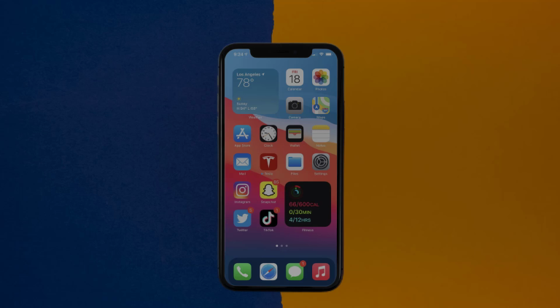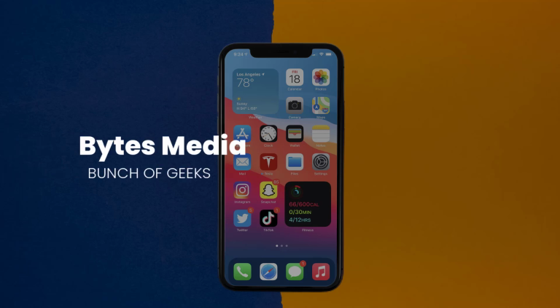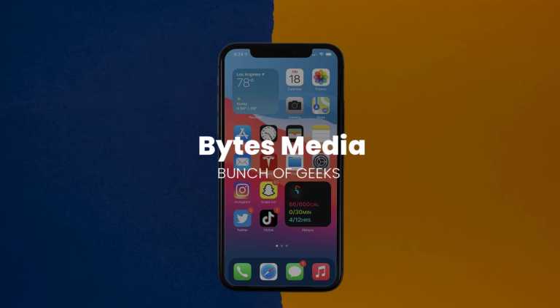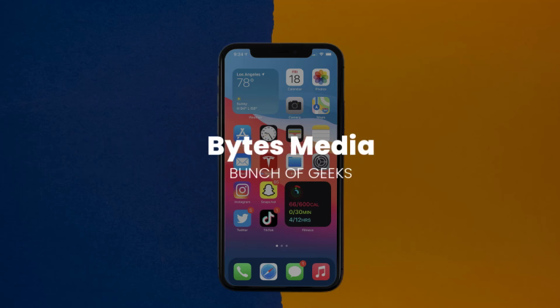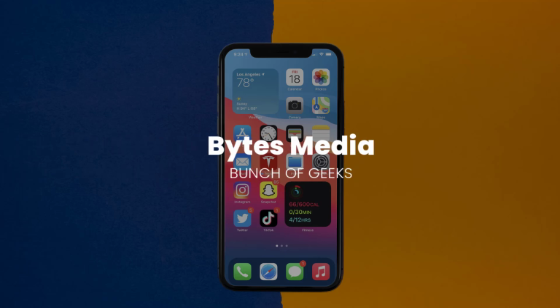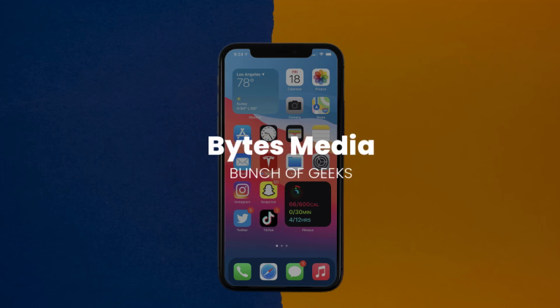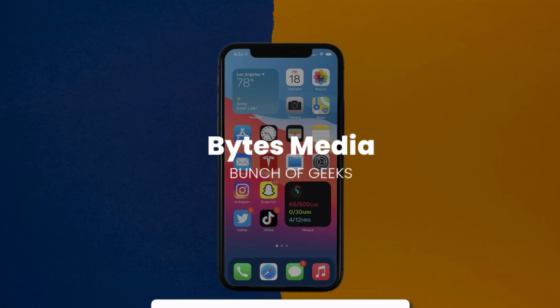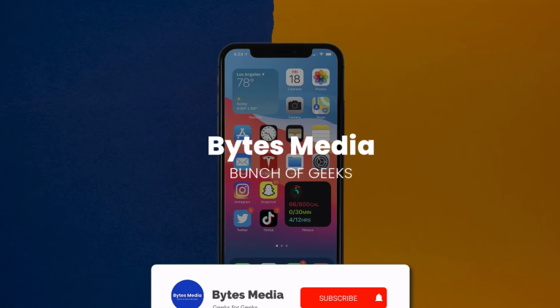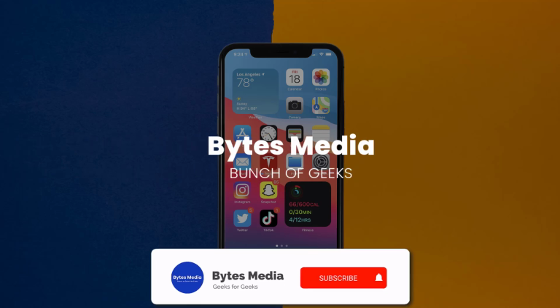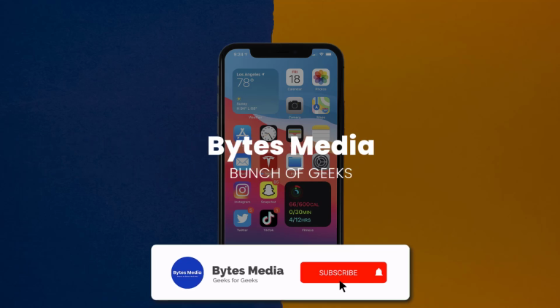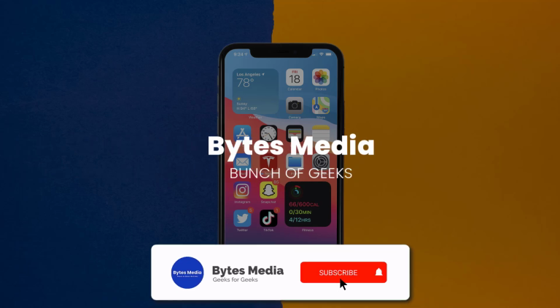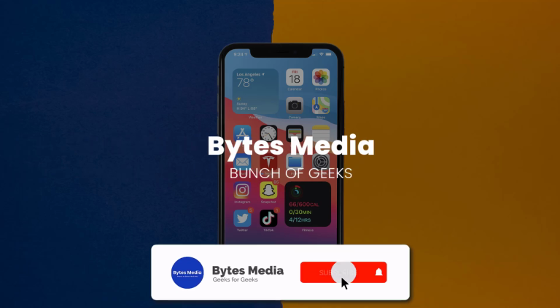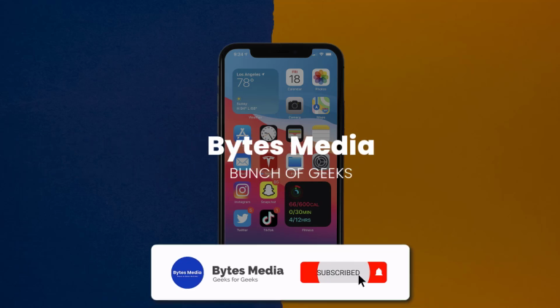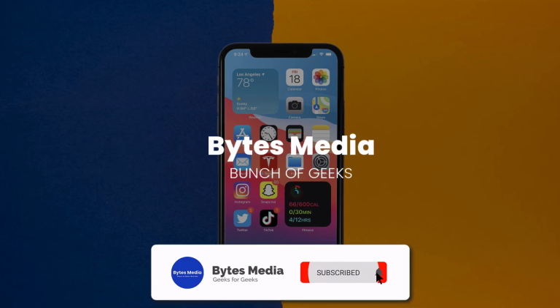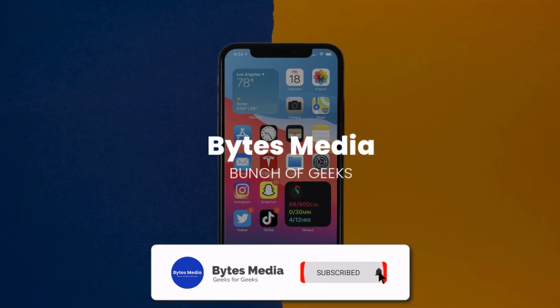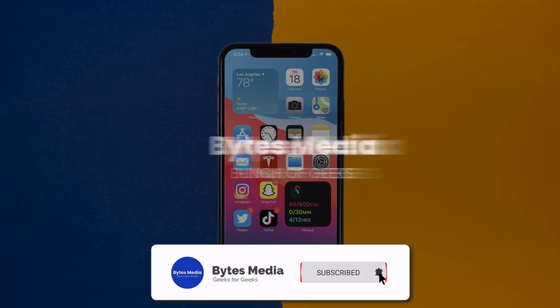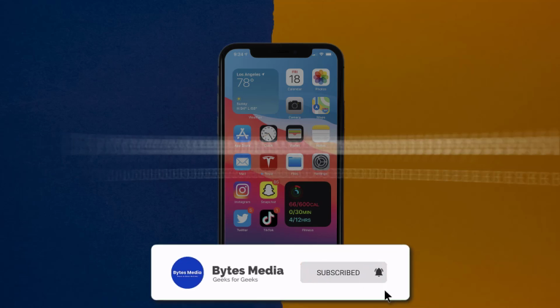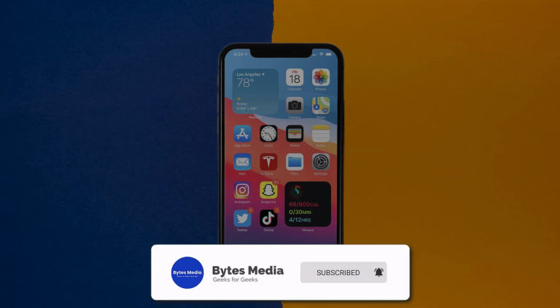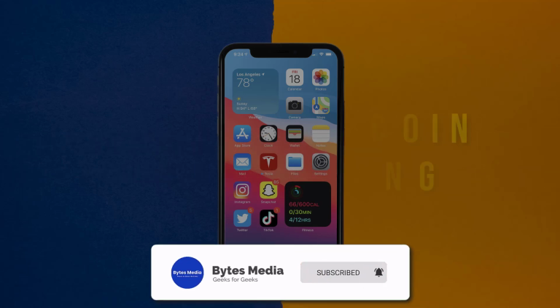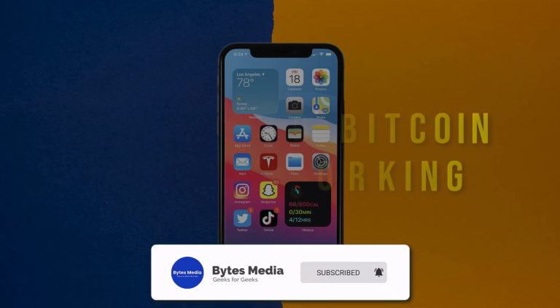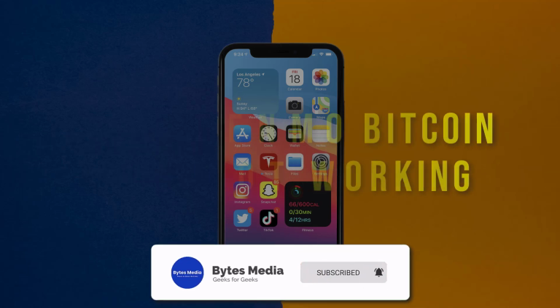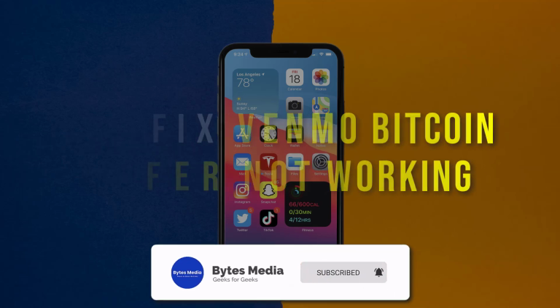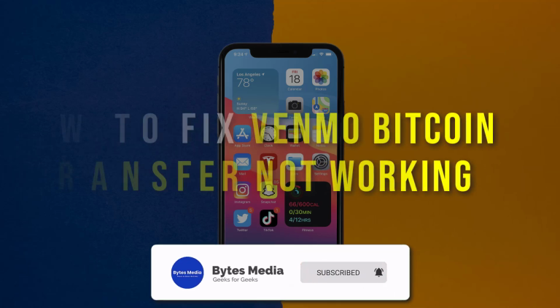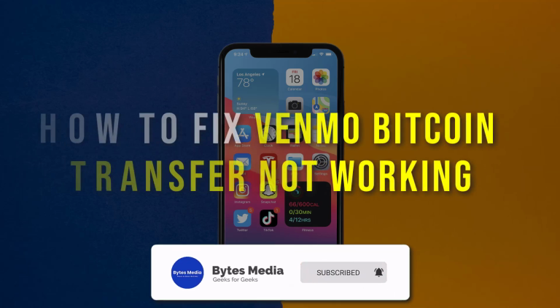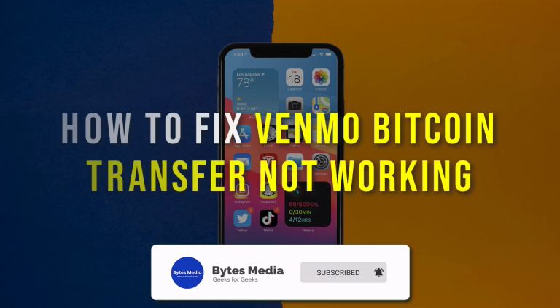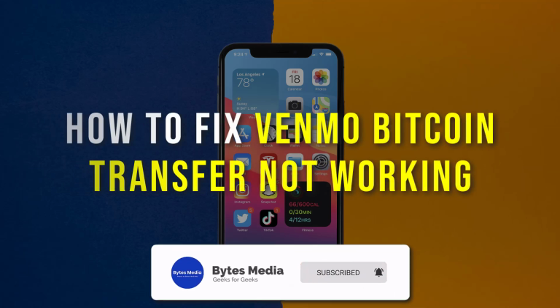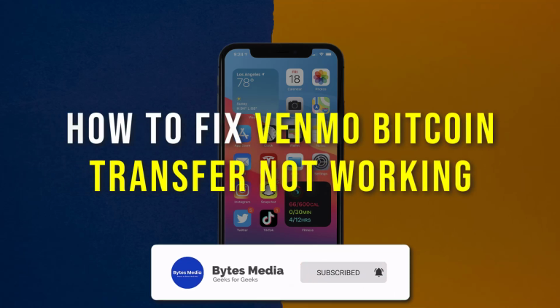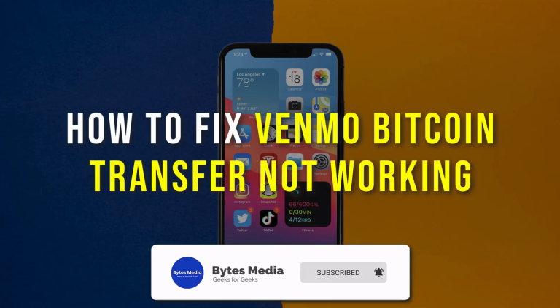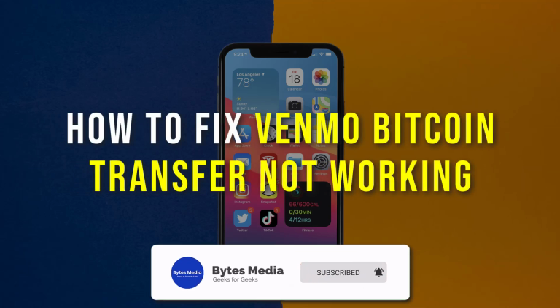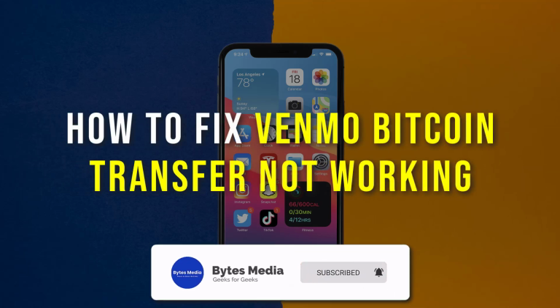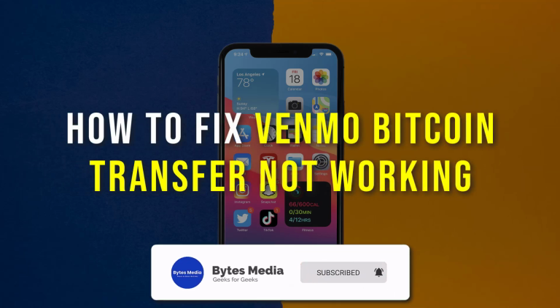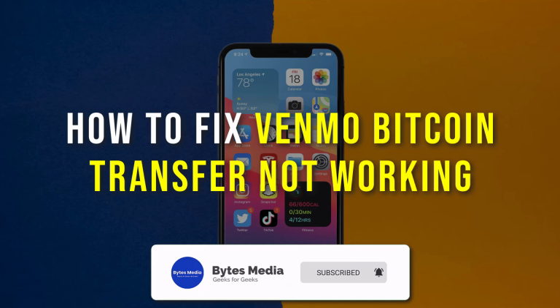Hey guys, I'm Anna, and today I'm going to show you how to fix Venmo Bitcoin Transfer not working.